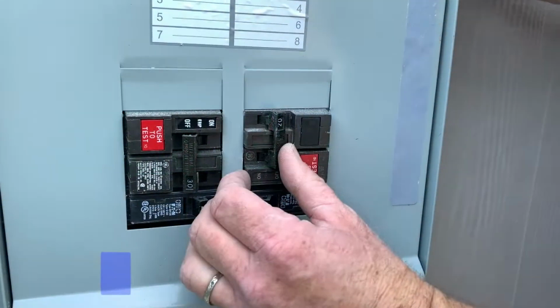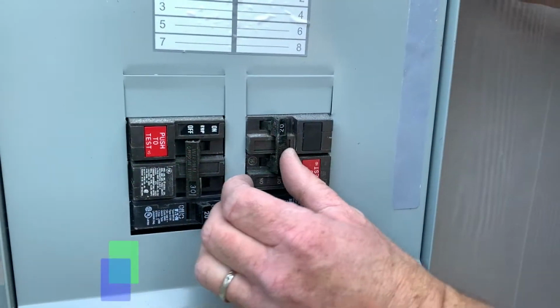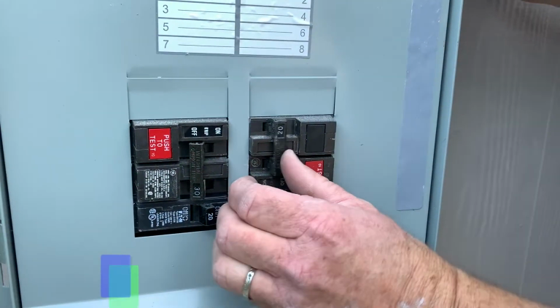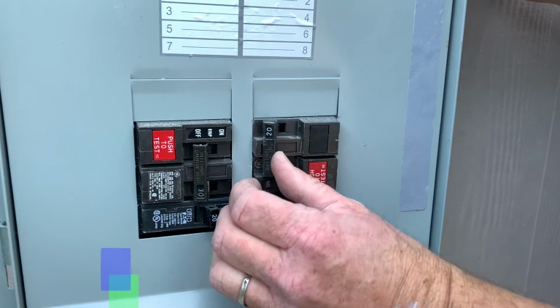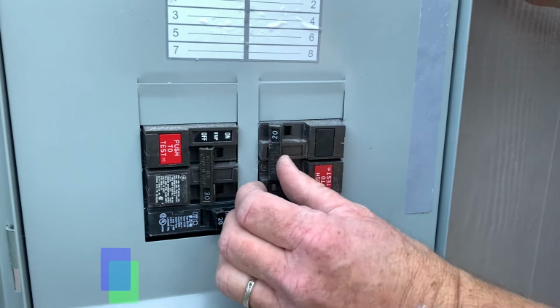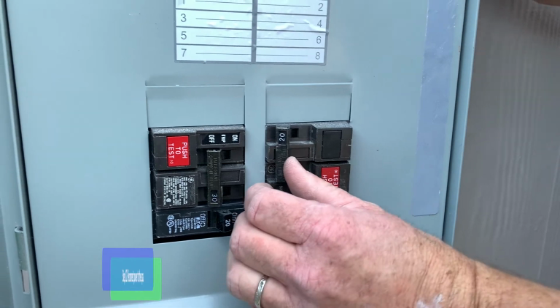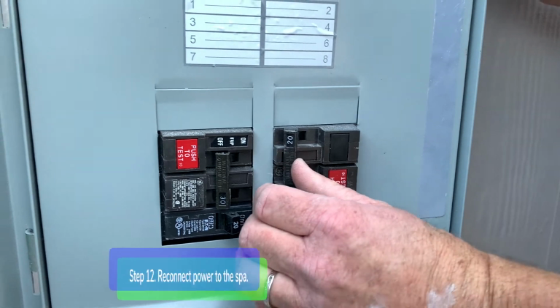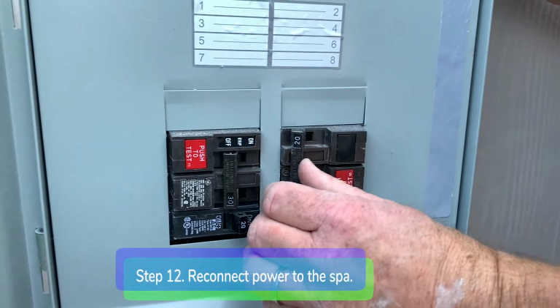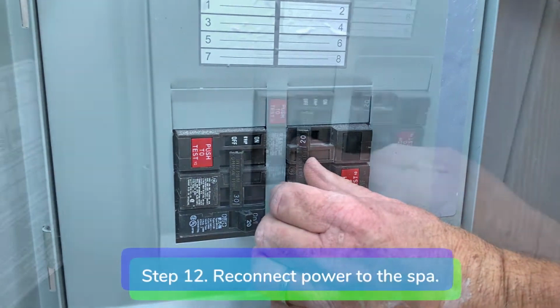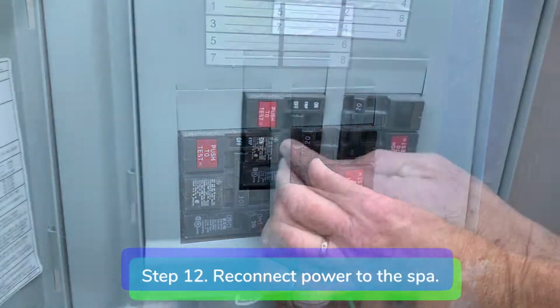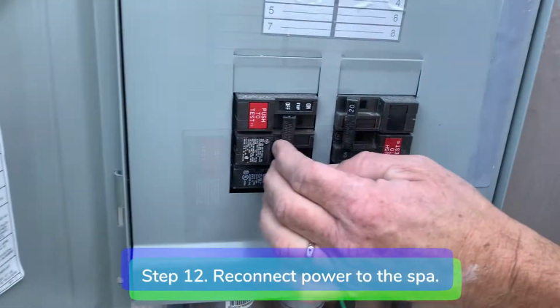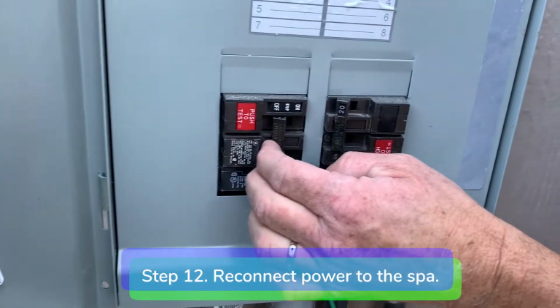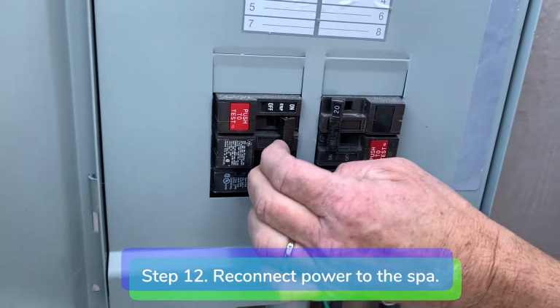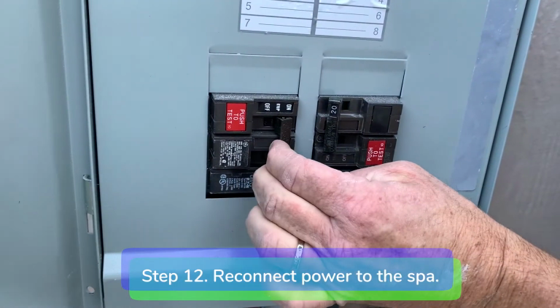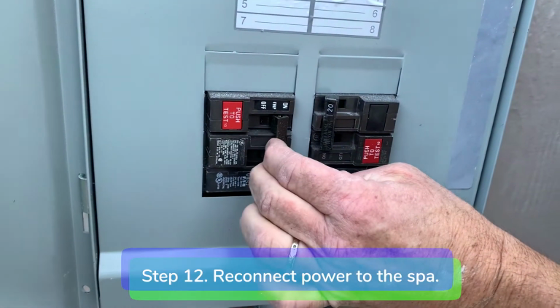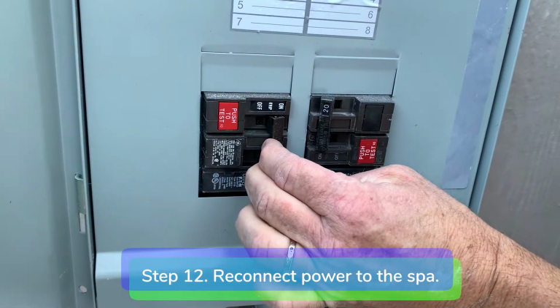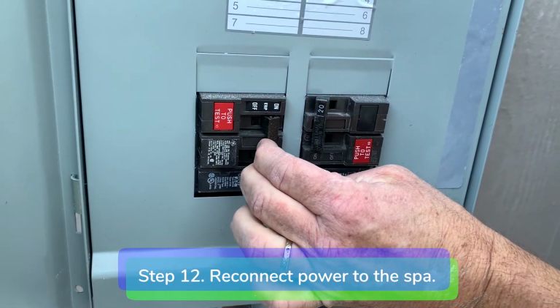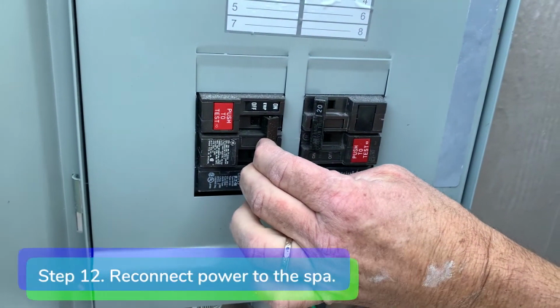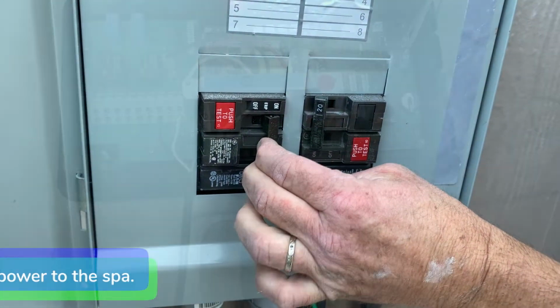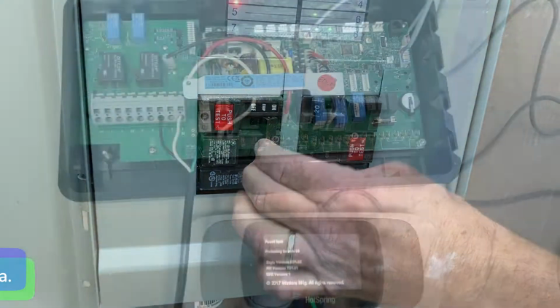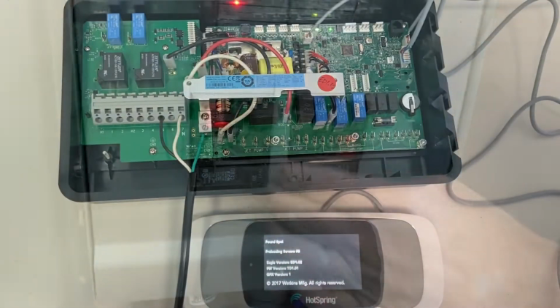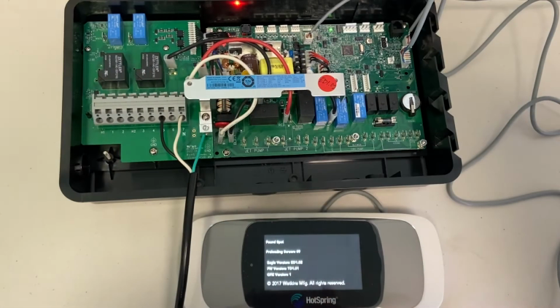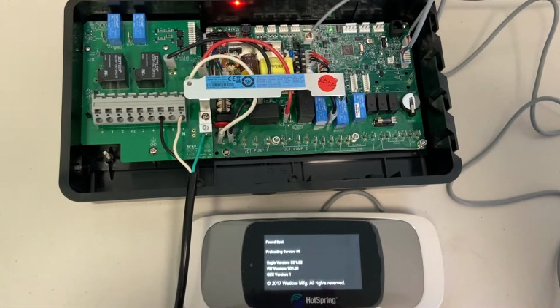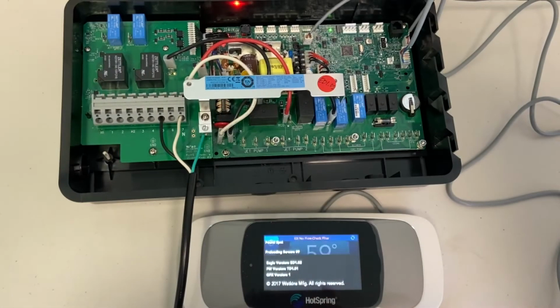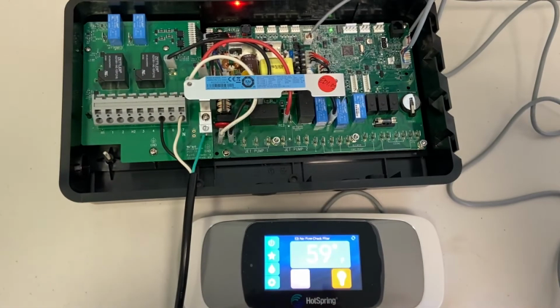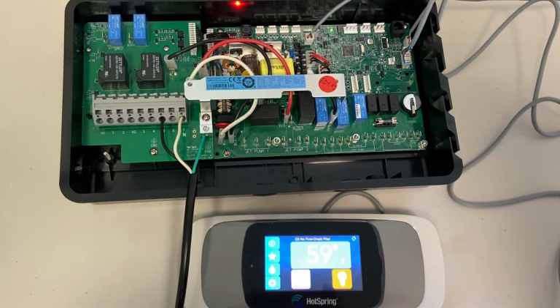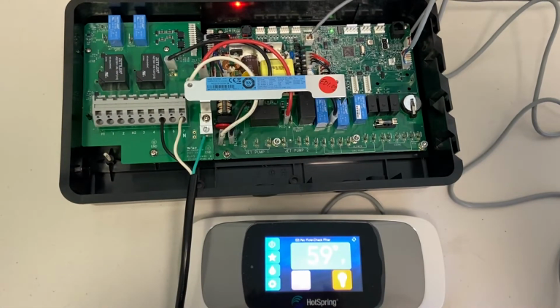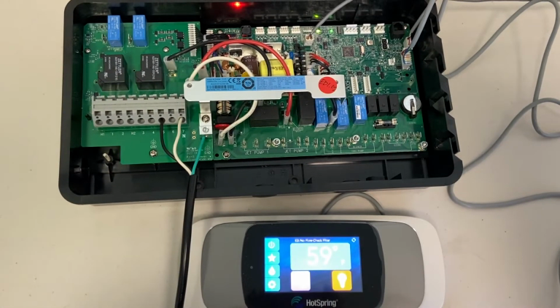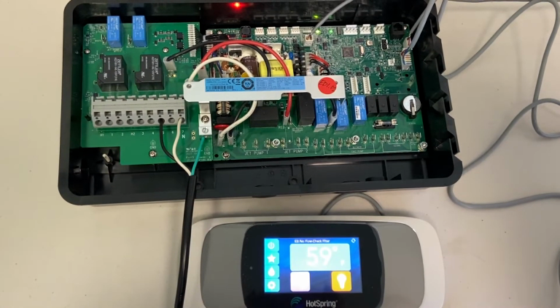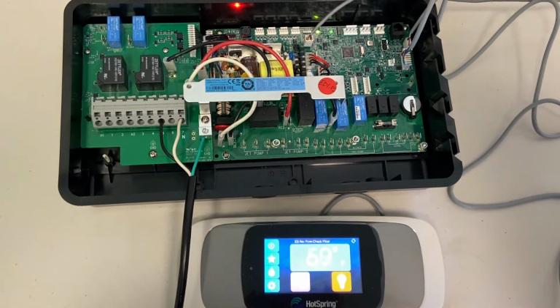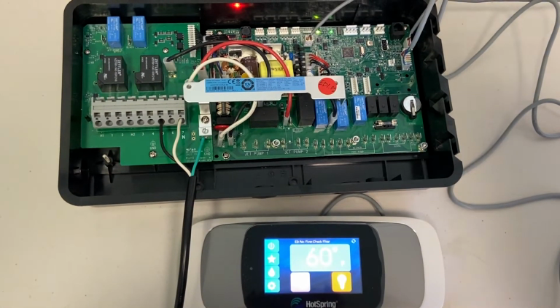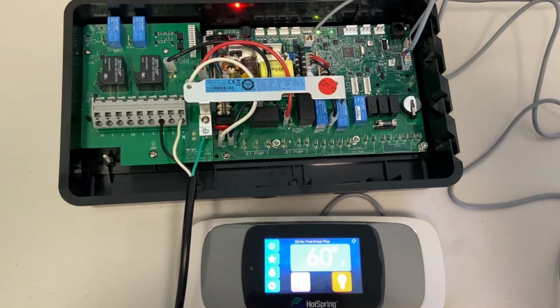Step 12: reconnect power to the spa. Congratulations, you're all done.